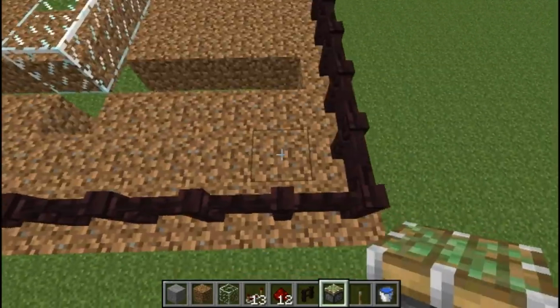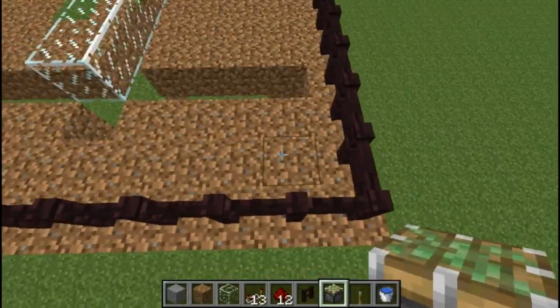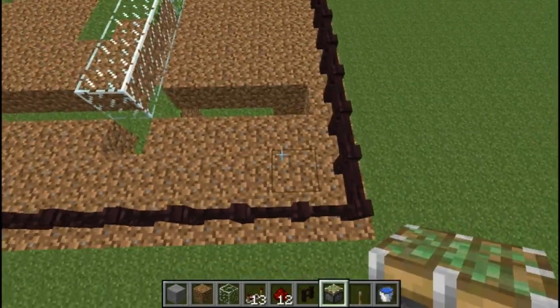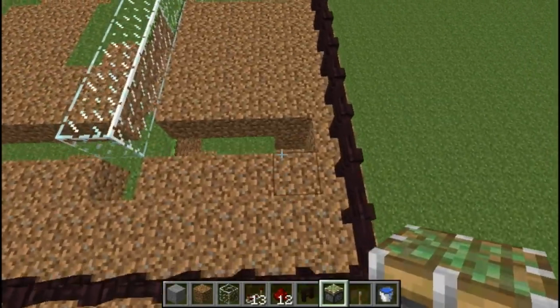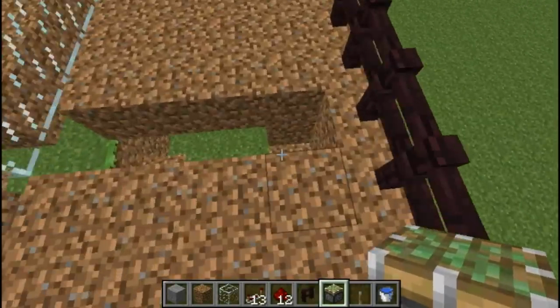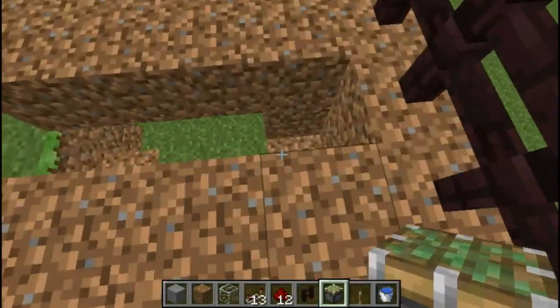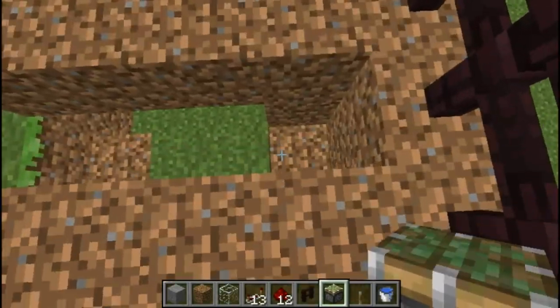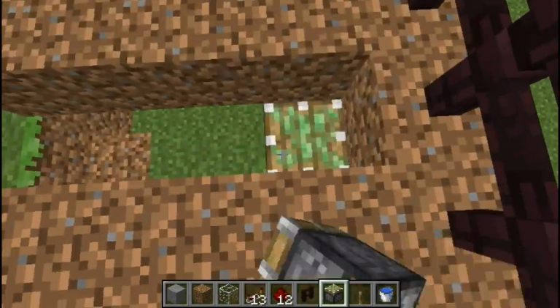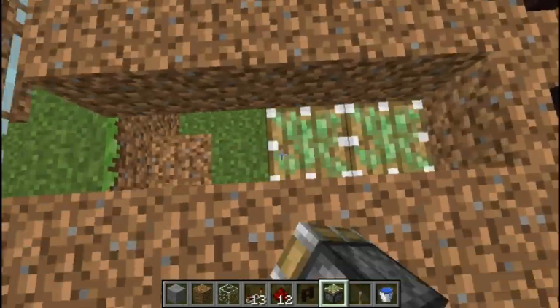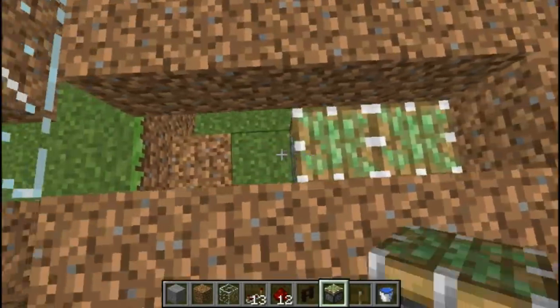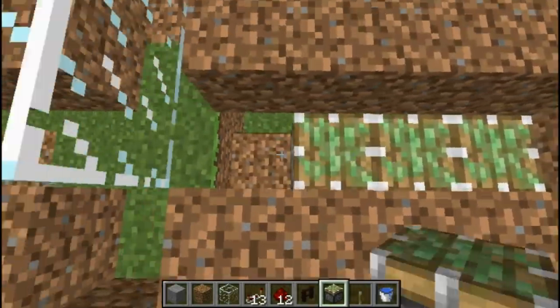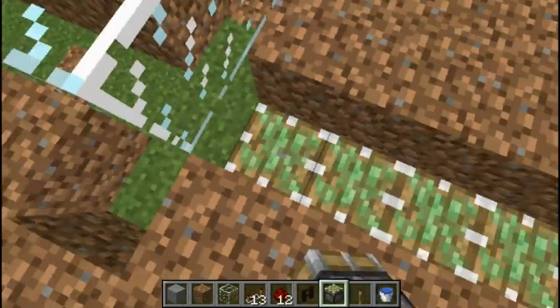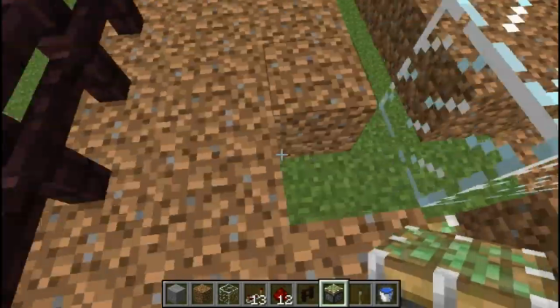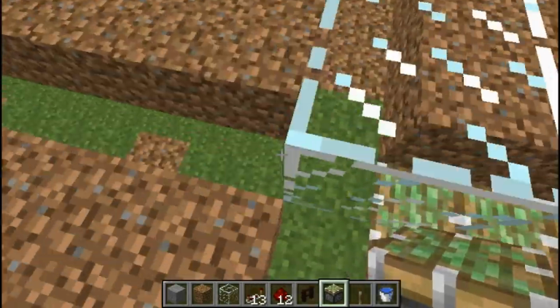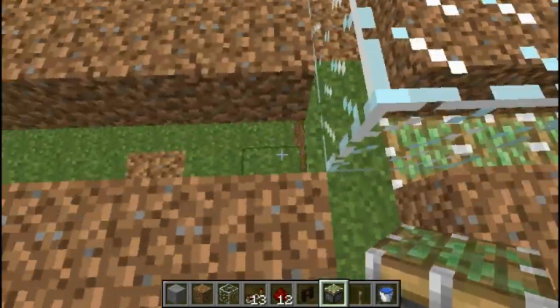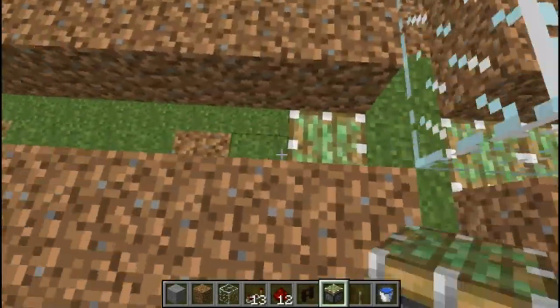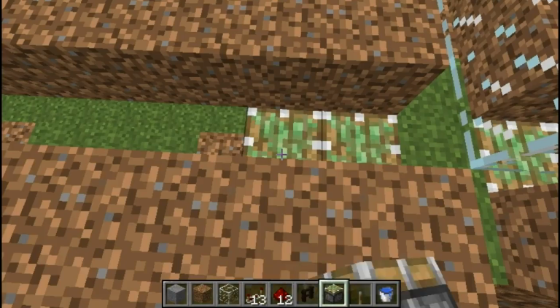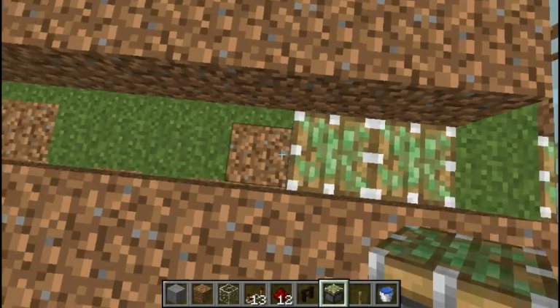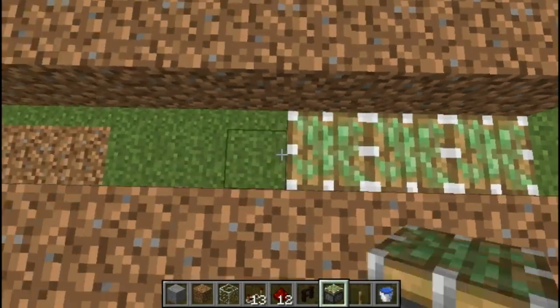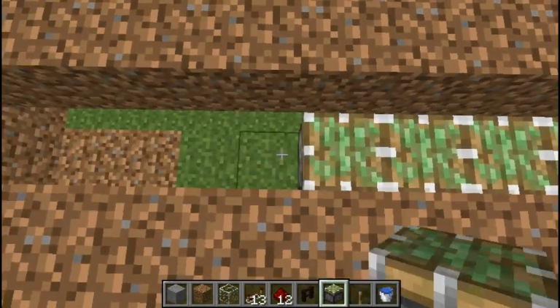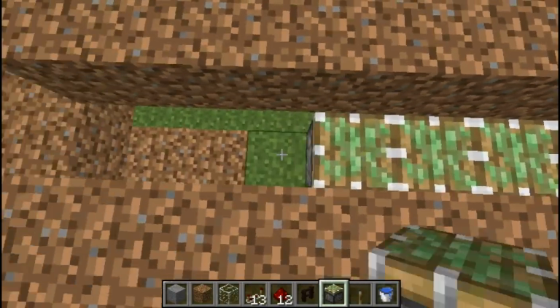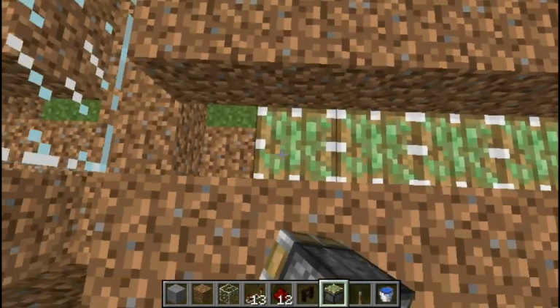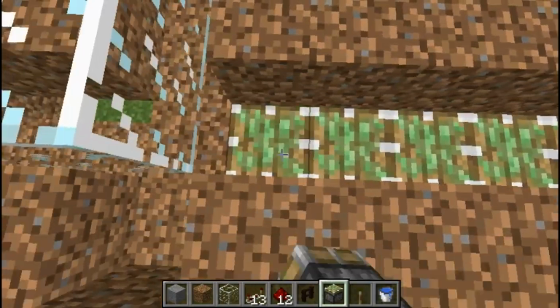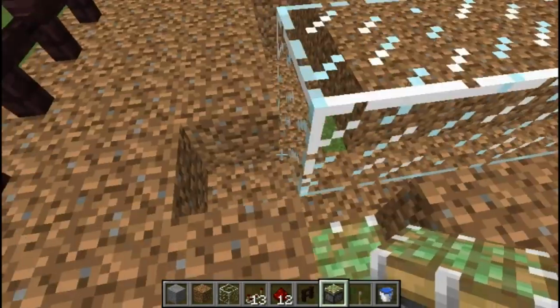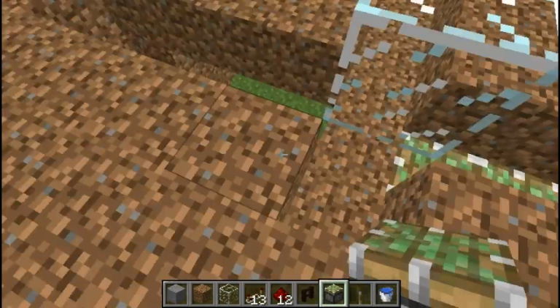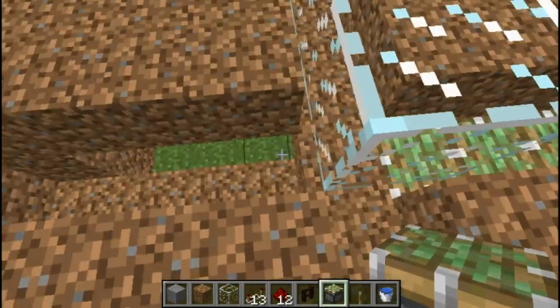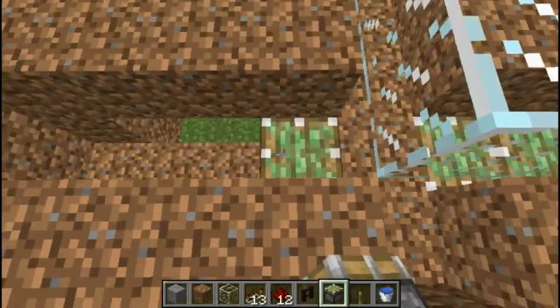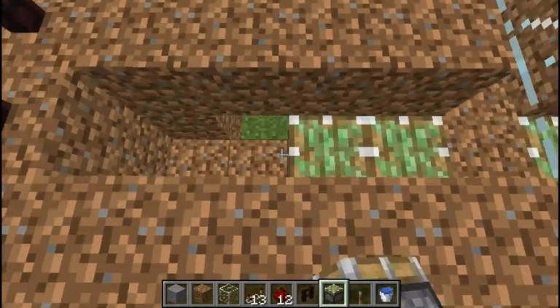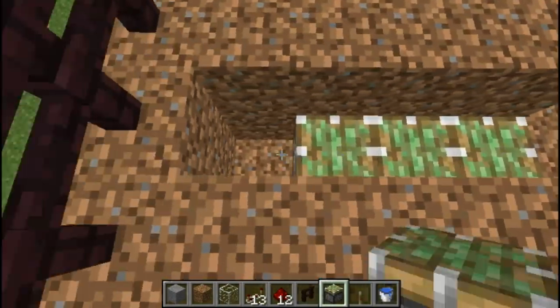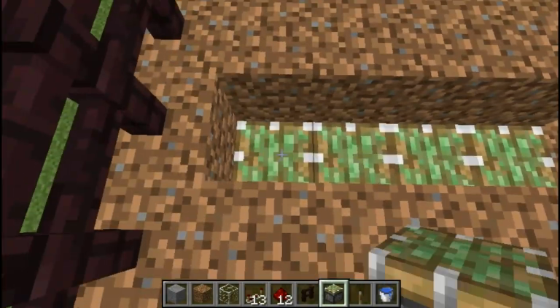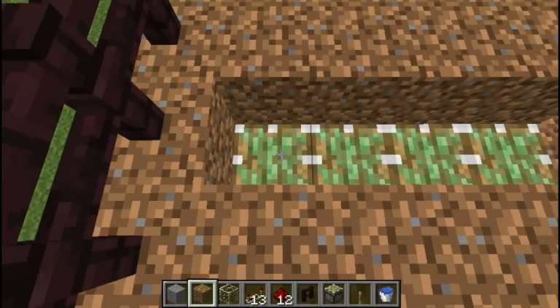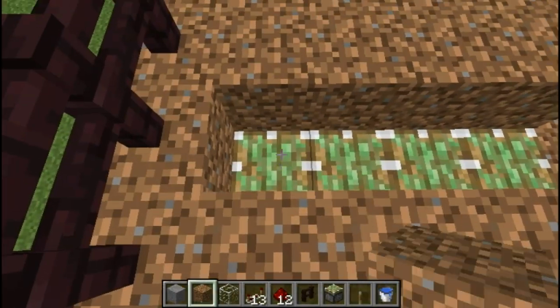I've dug a one block hole in the ground as the underside is hollow, and I've raised underneath my block one higher, and now I'm adding a piston with a block on top of it.